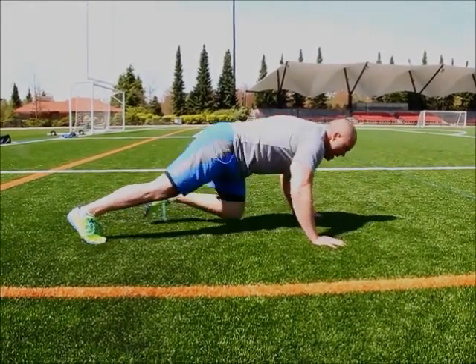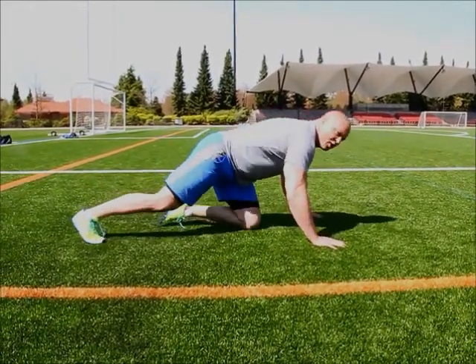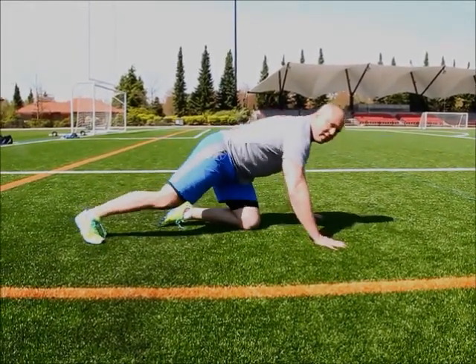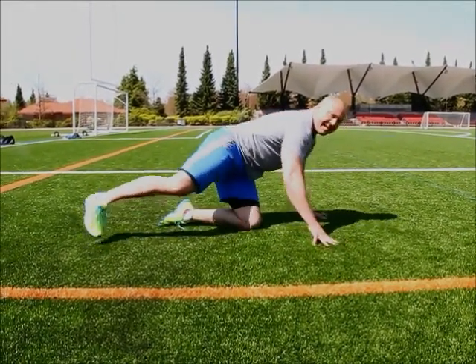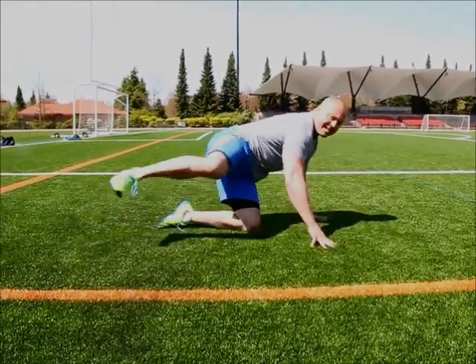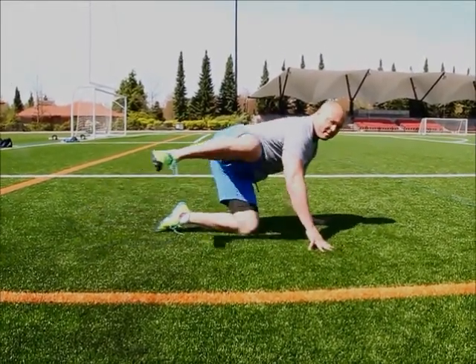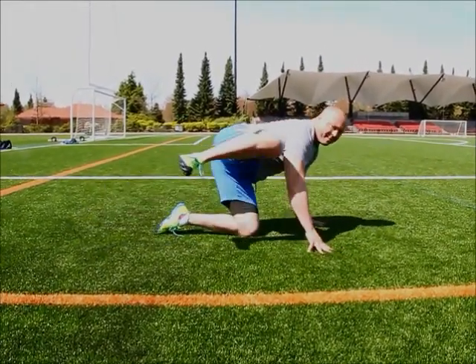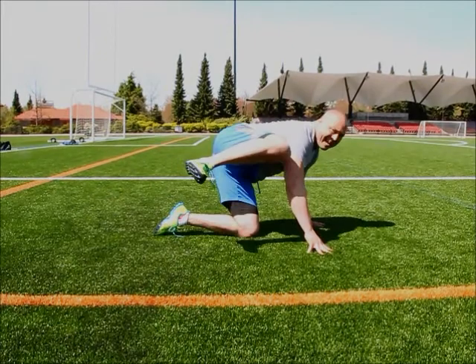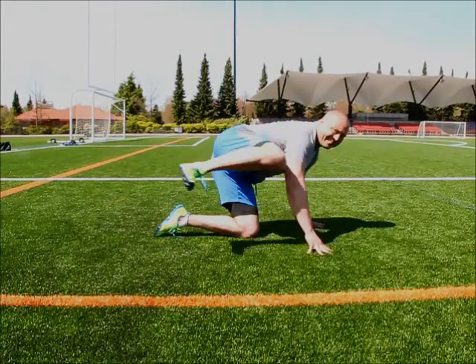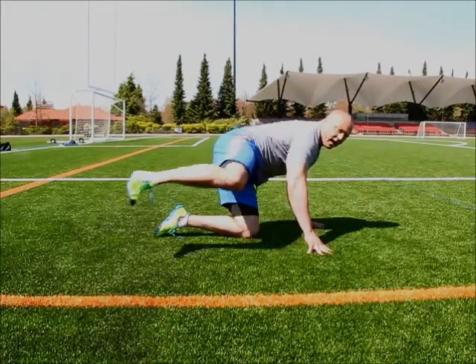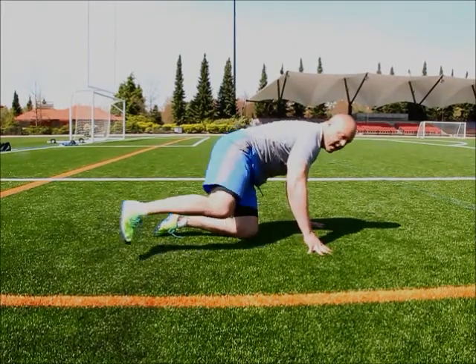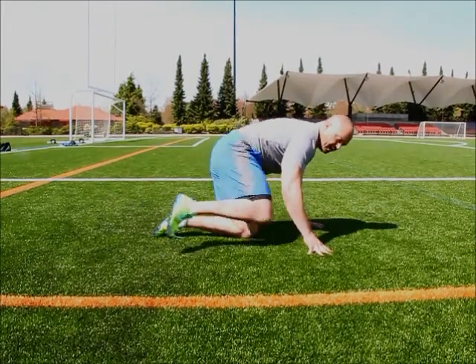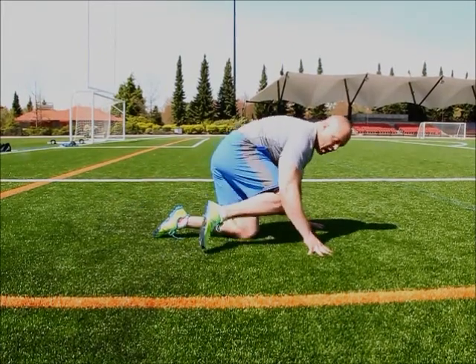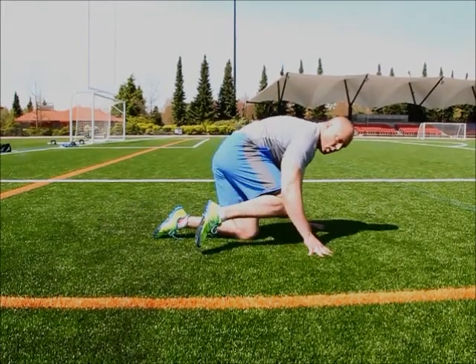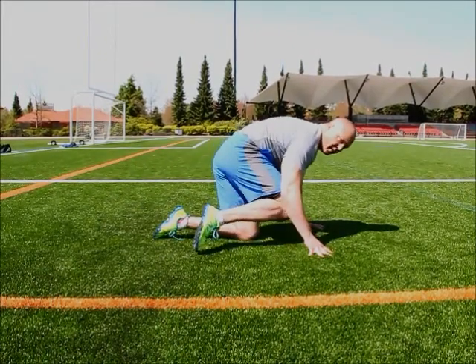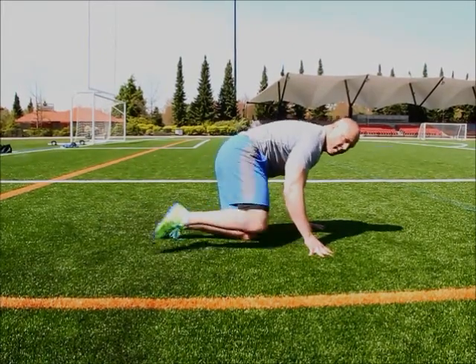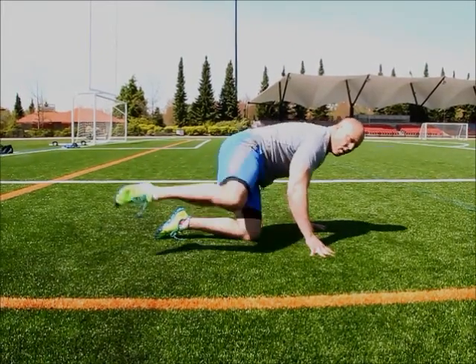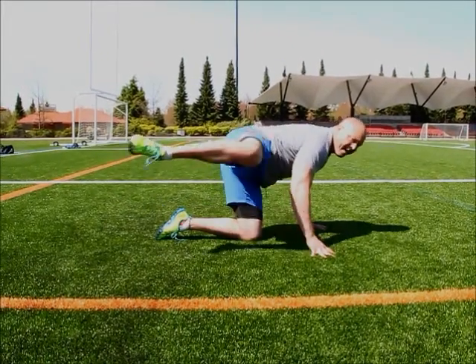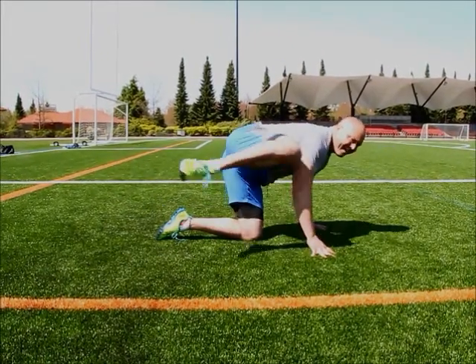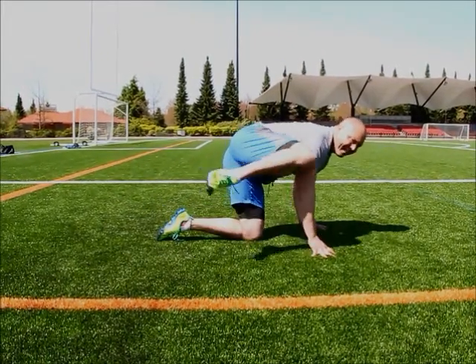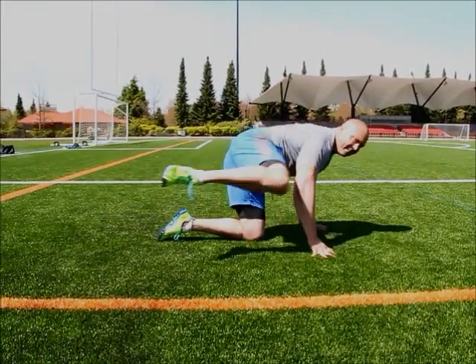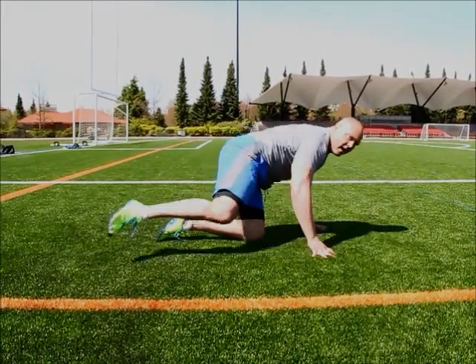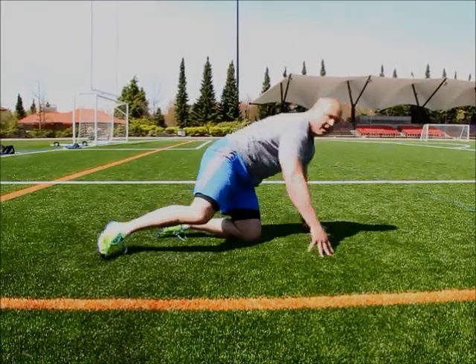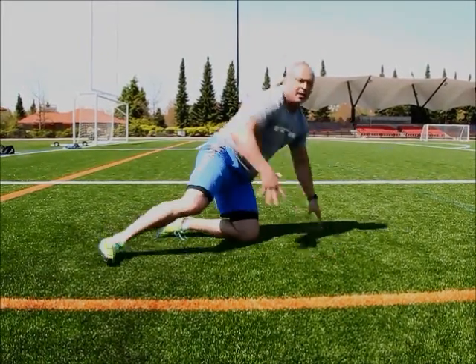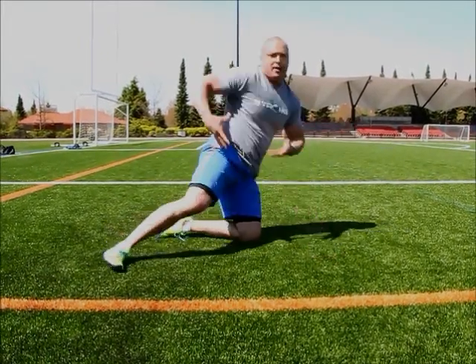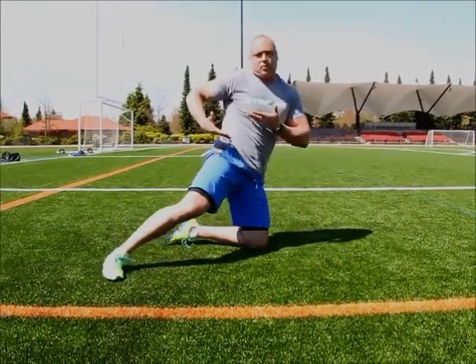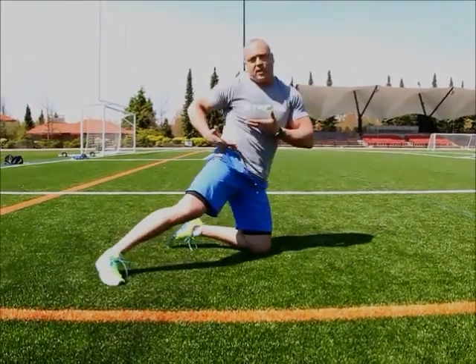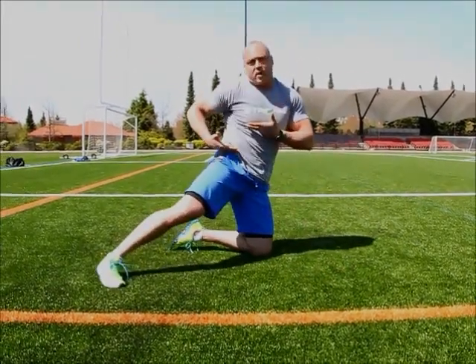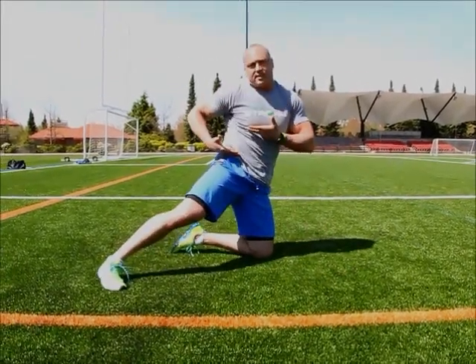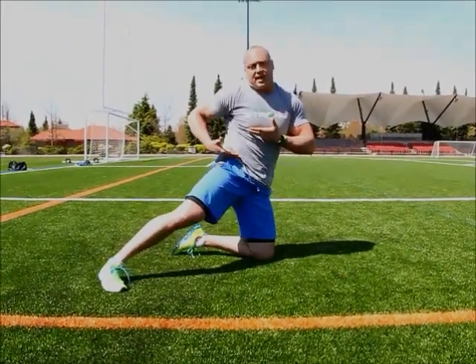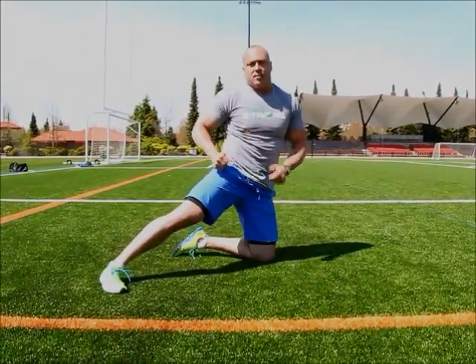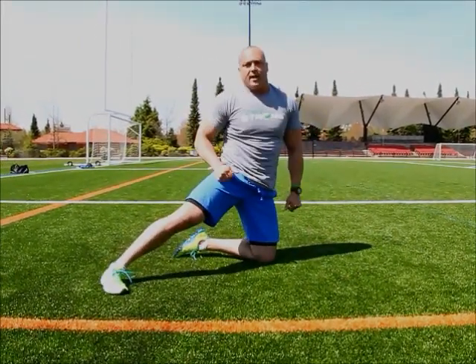Ensure that that knee comes up nice and high — not low to the elbow, nice and high — to really work this side of your body.